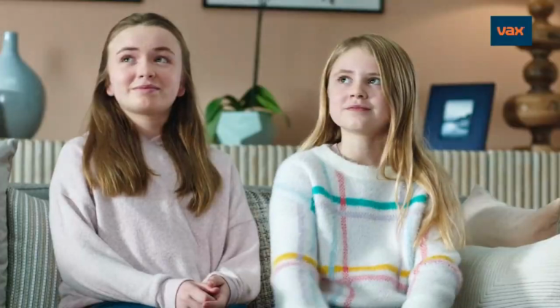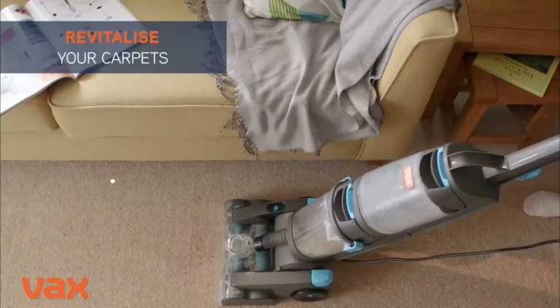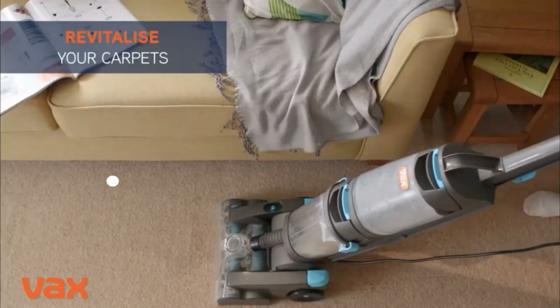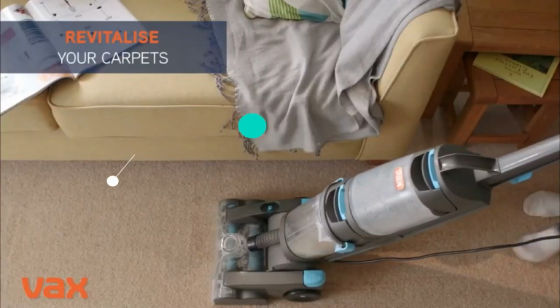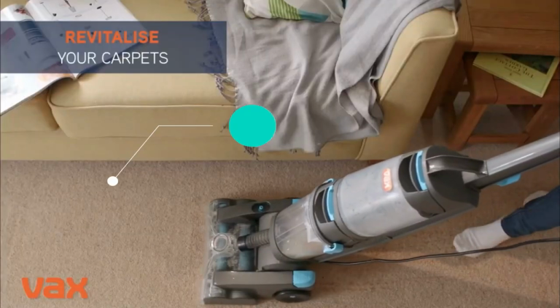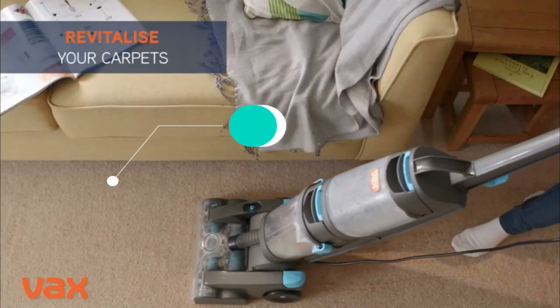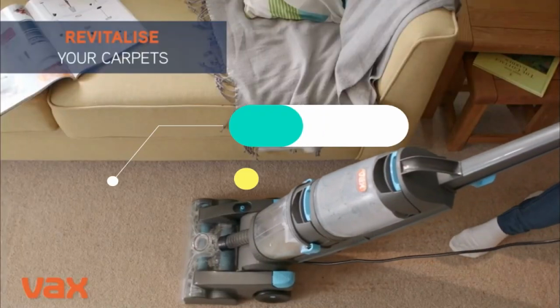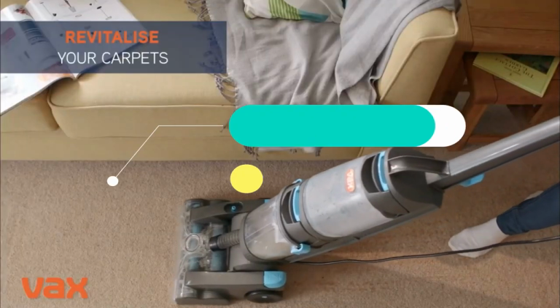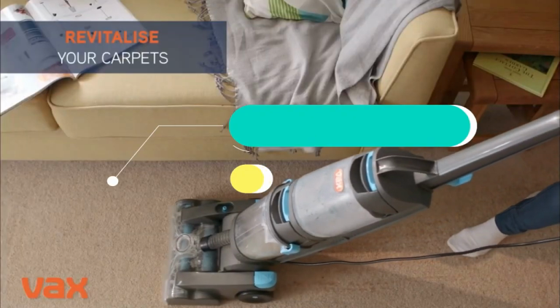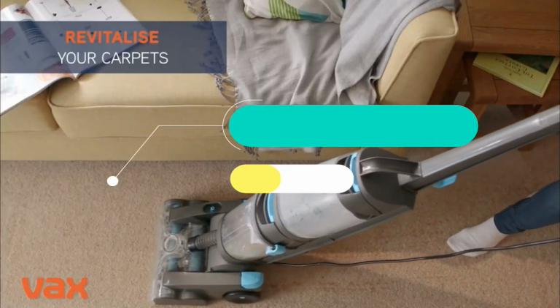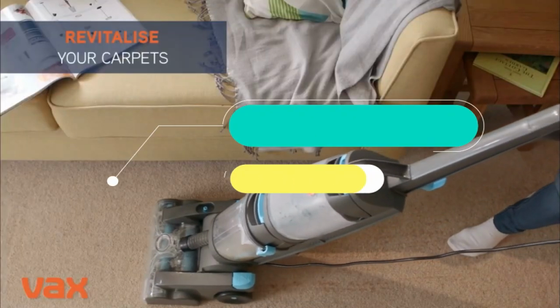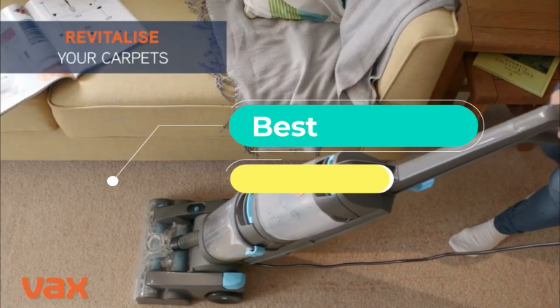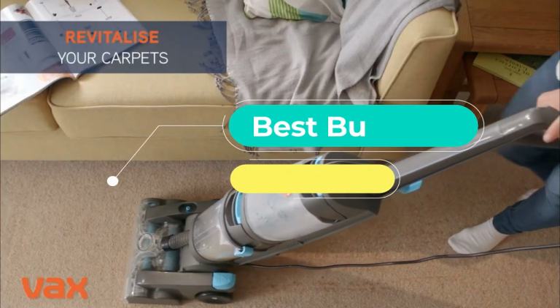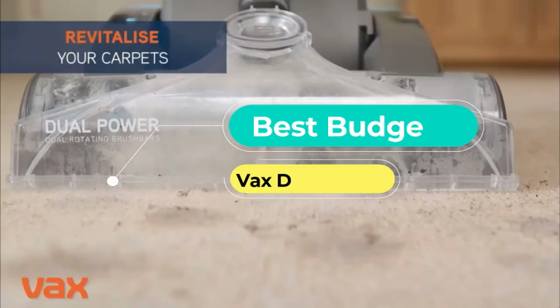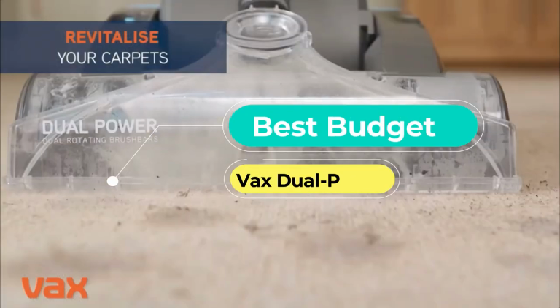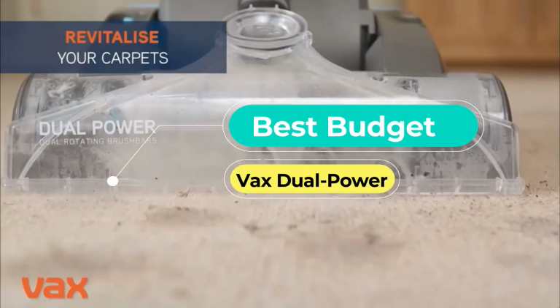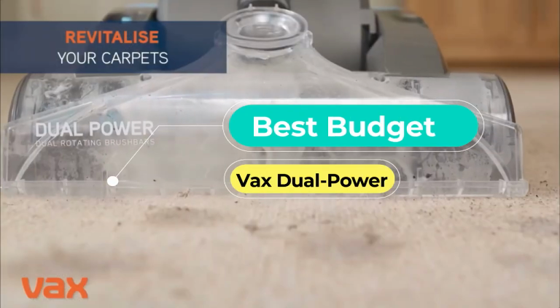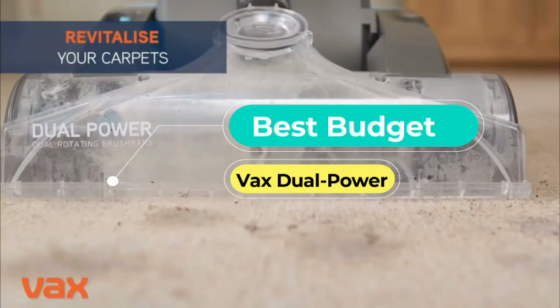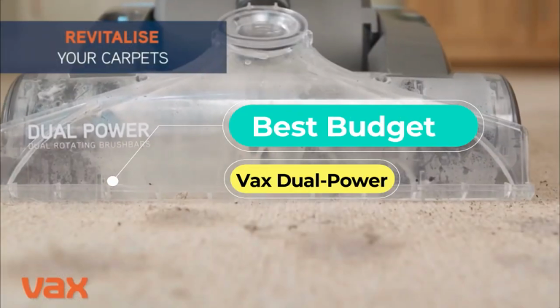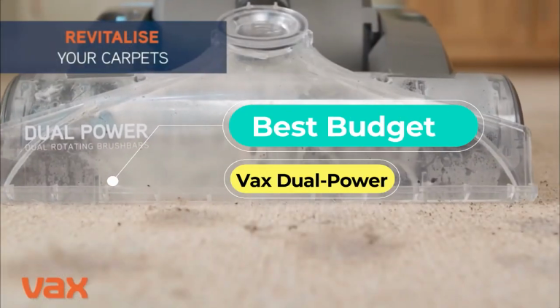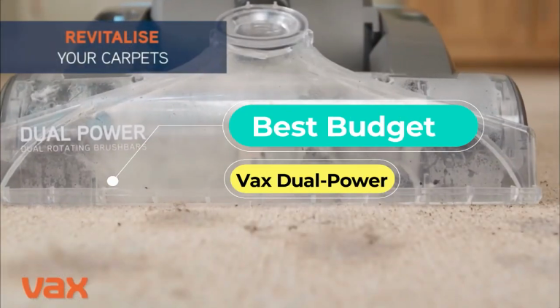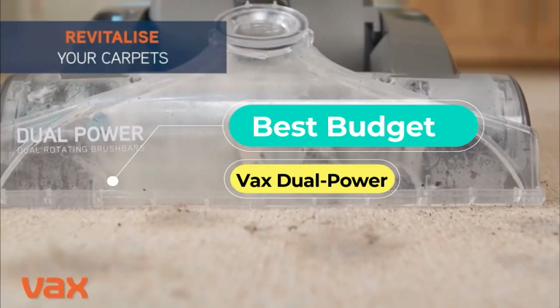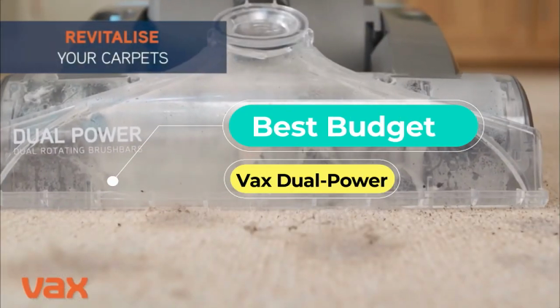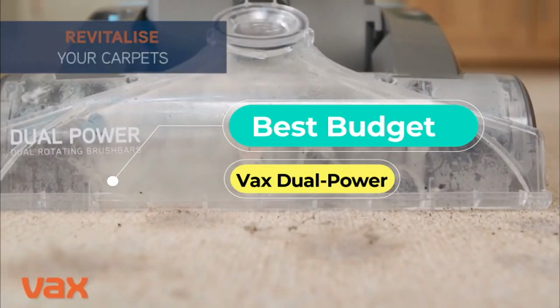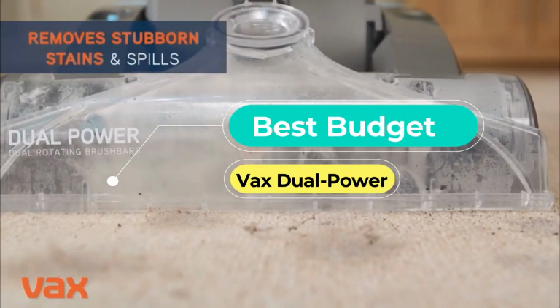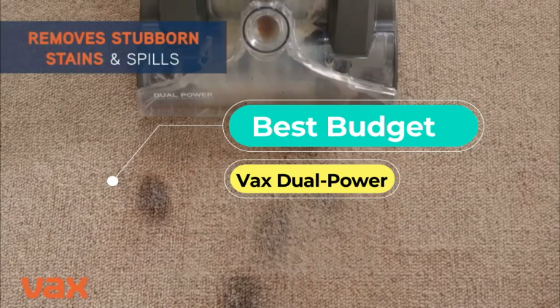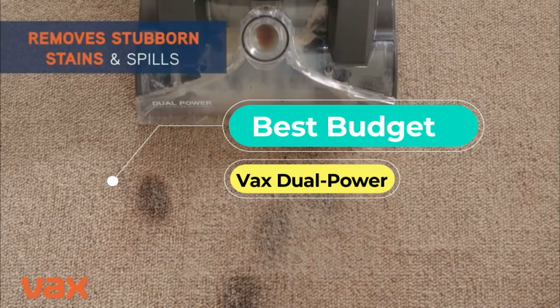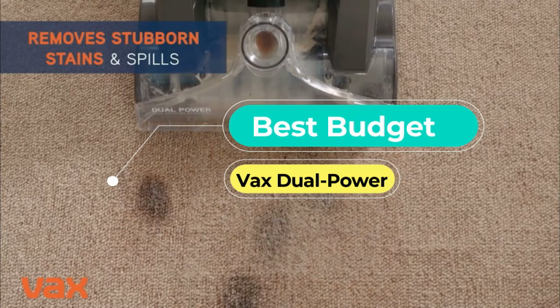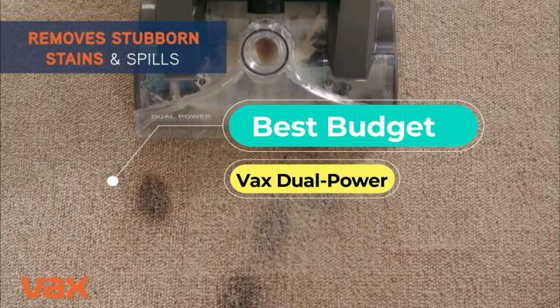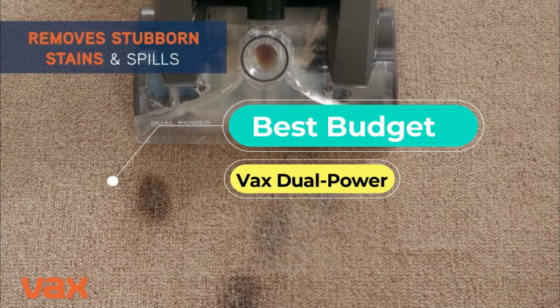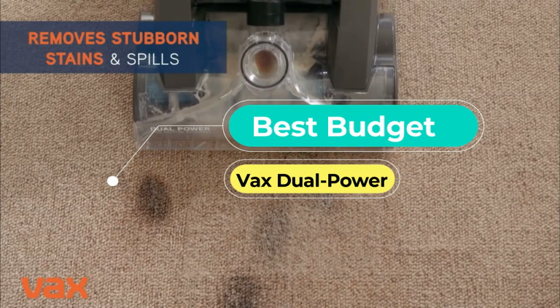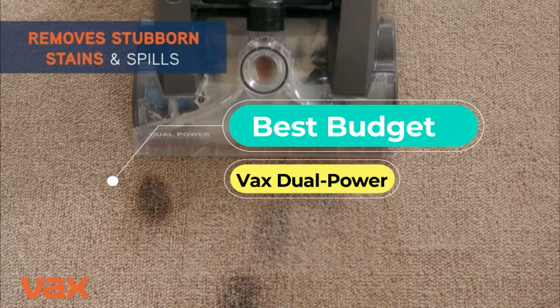First up, the Best Budget Cleaner: the VAX Dual Power.